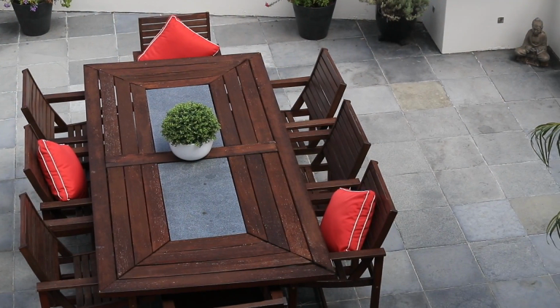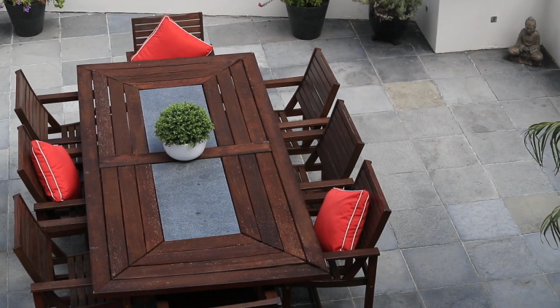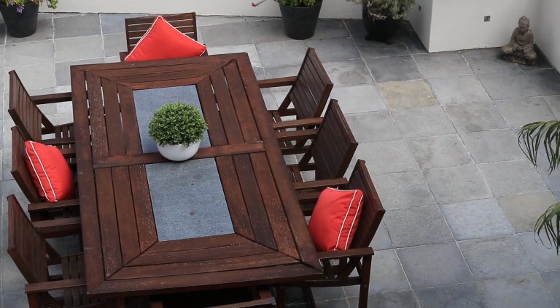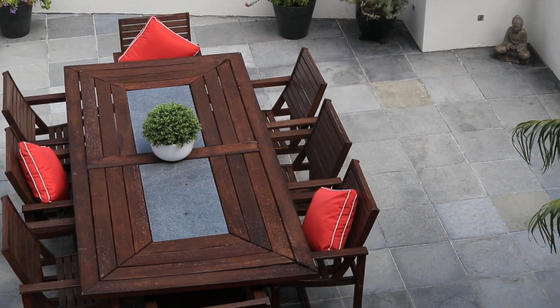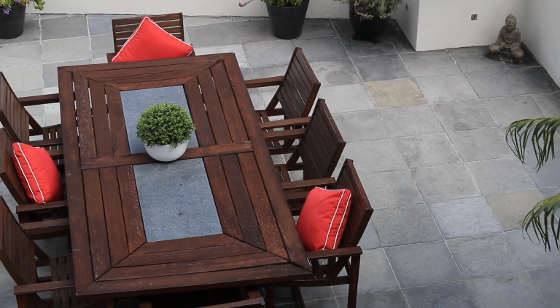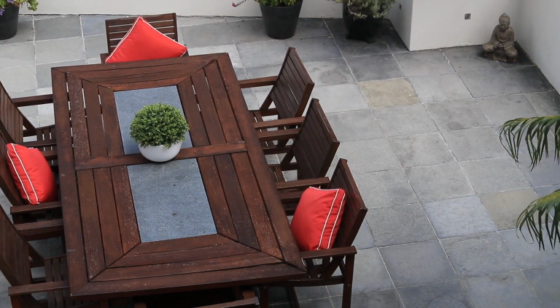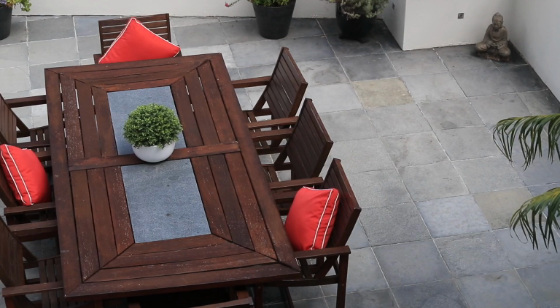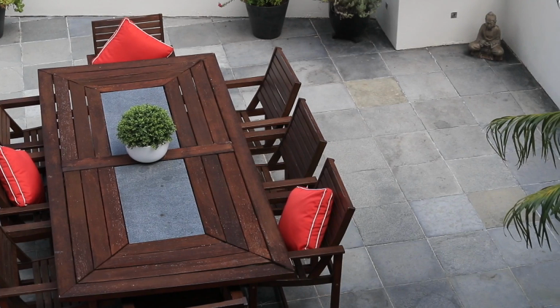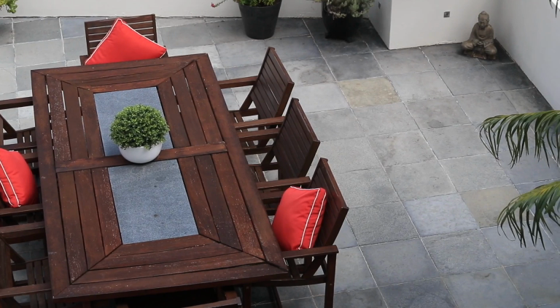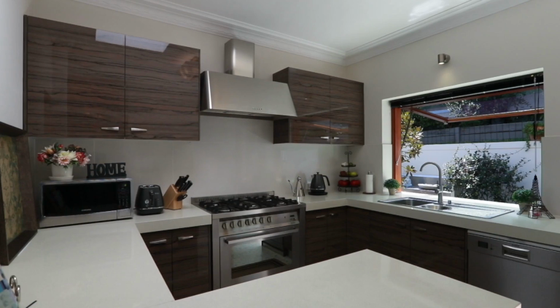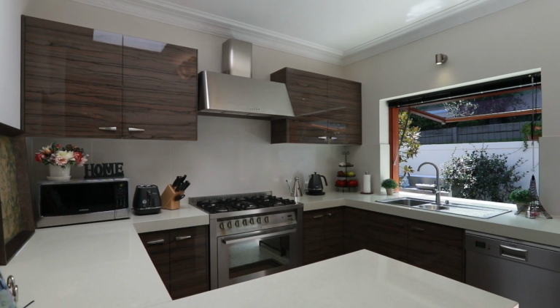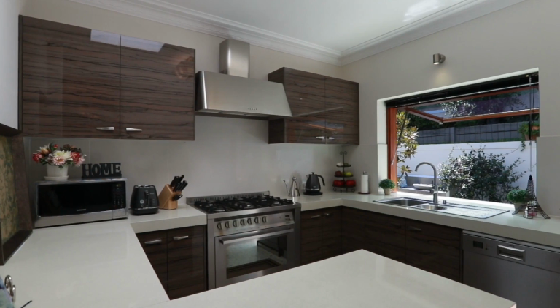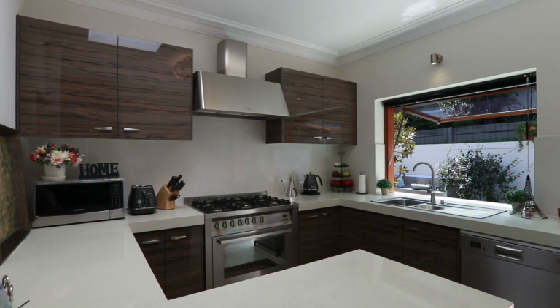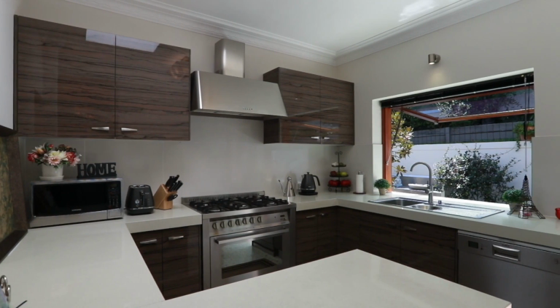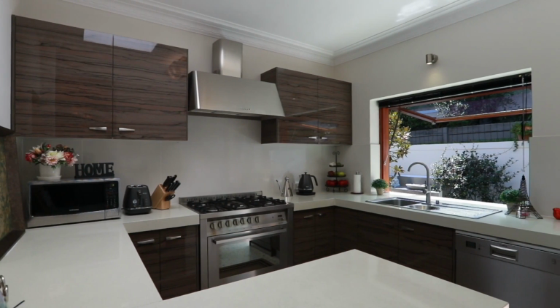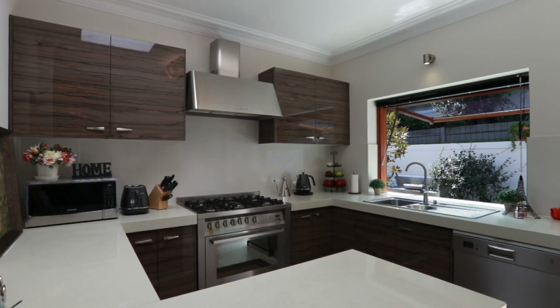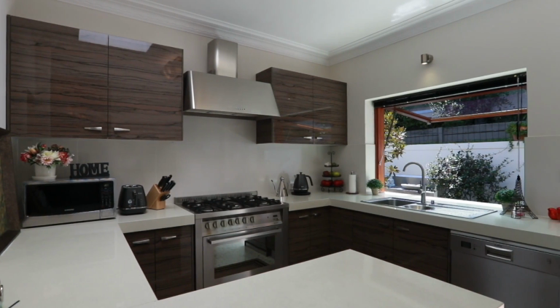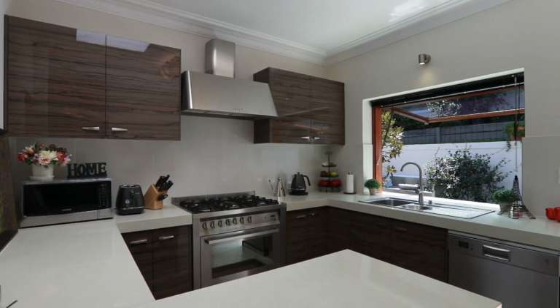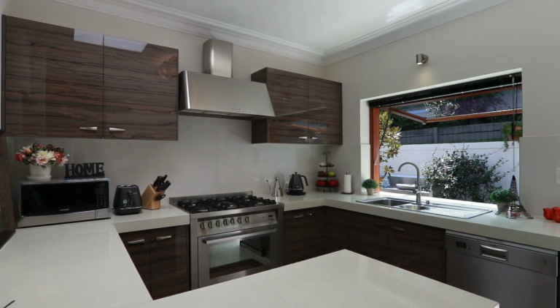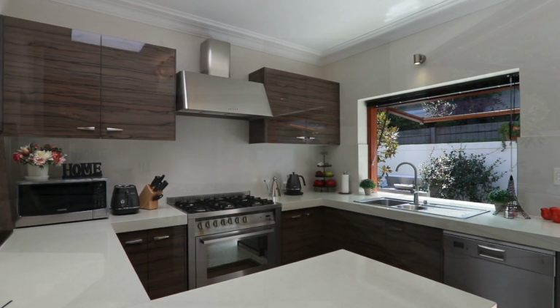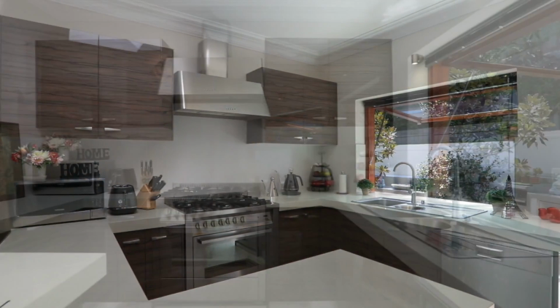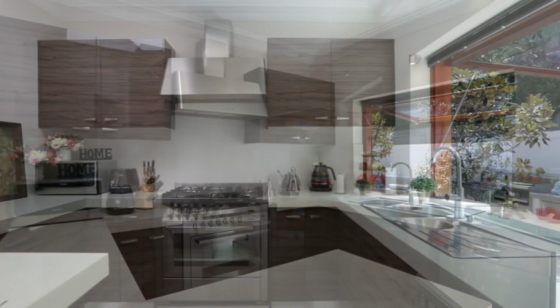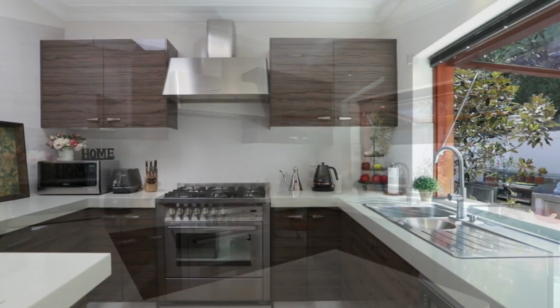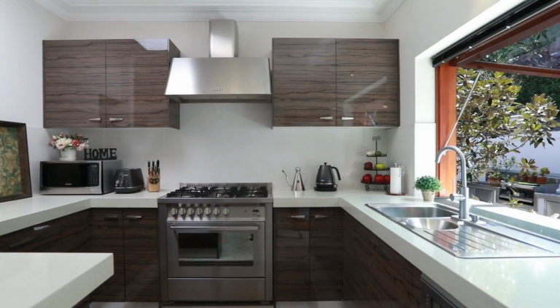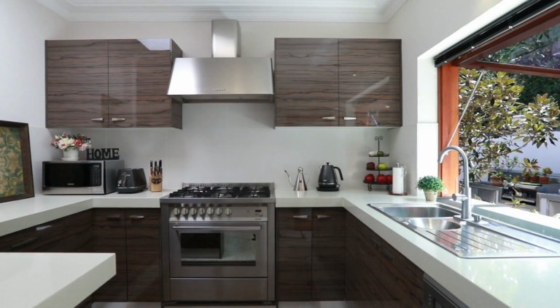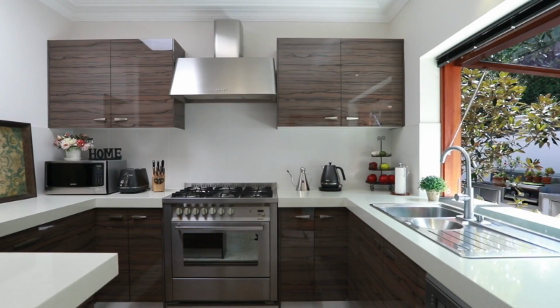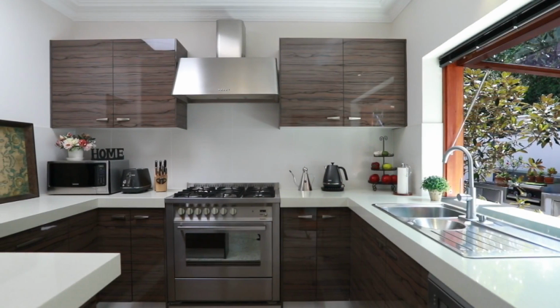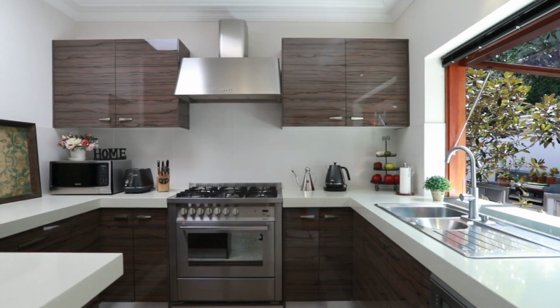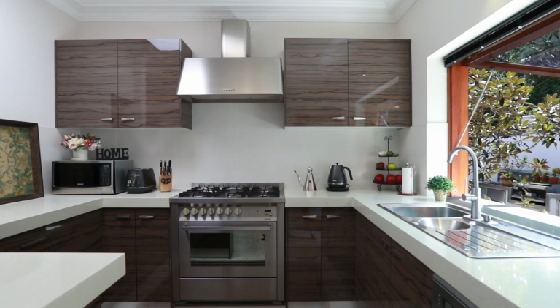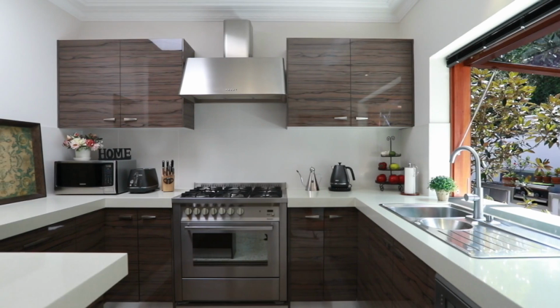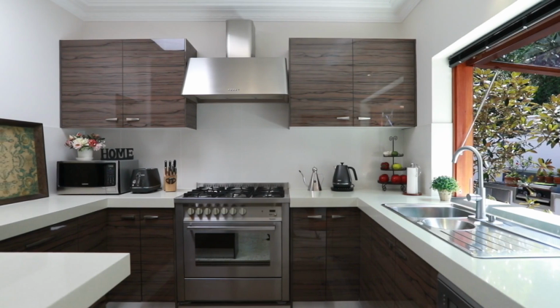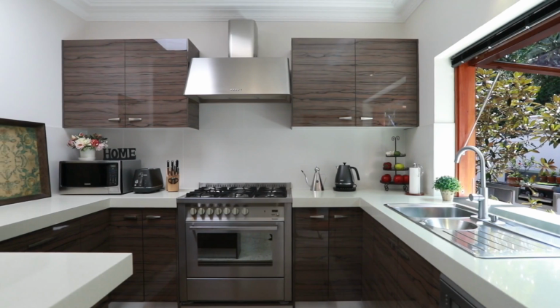Well appointed with timber cabinetry and Caesarstone bench tops, the gourmet kitchen includes a Baumatic cooktop and a walk-in pantry.